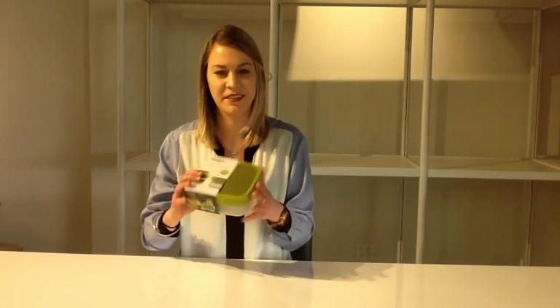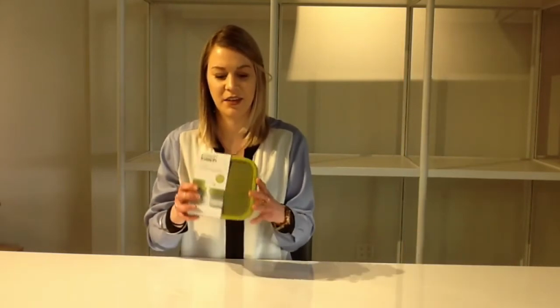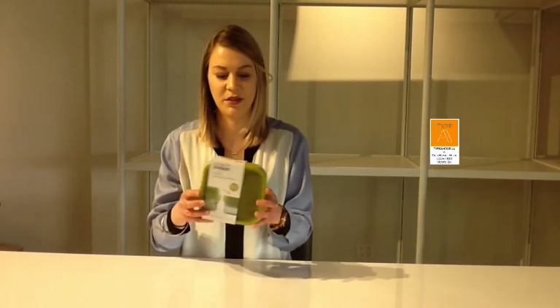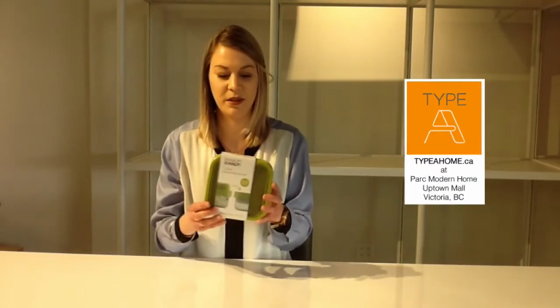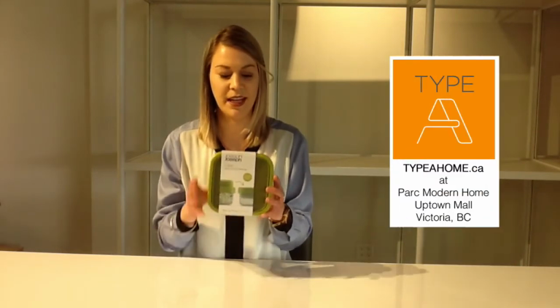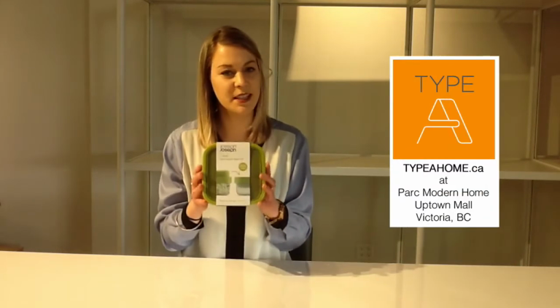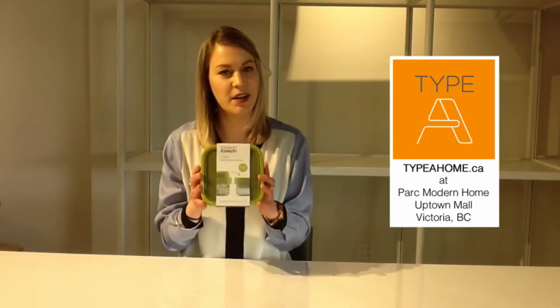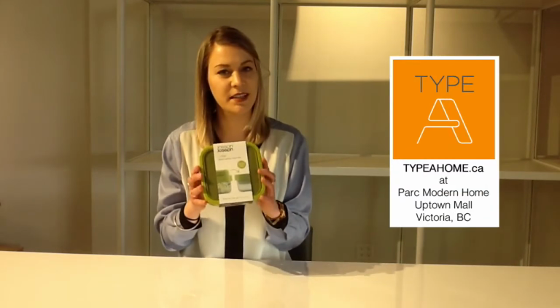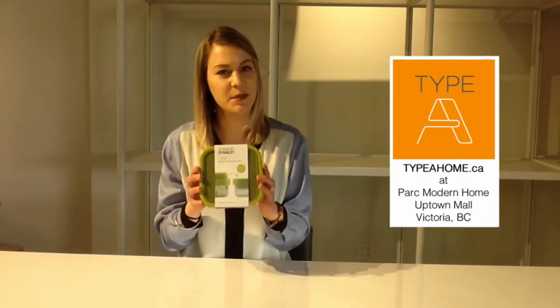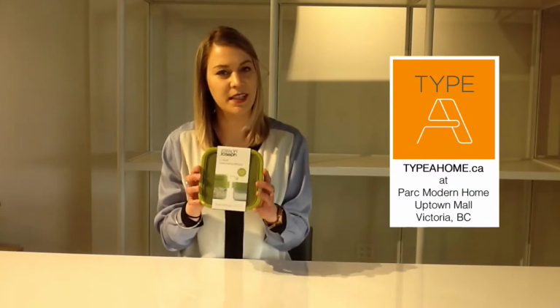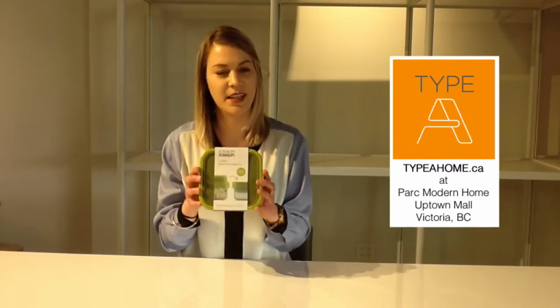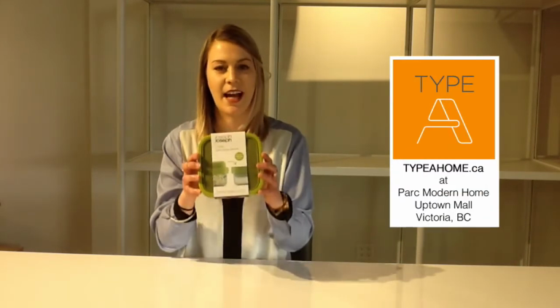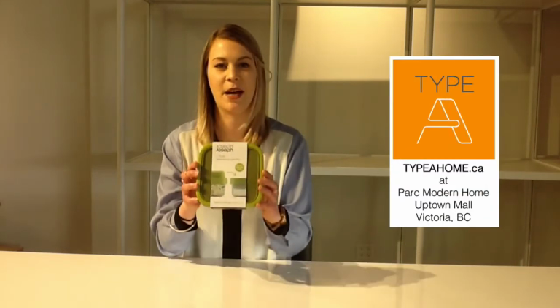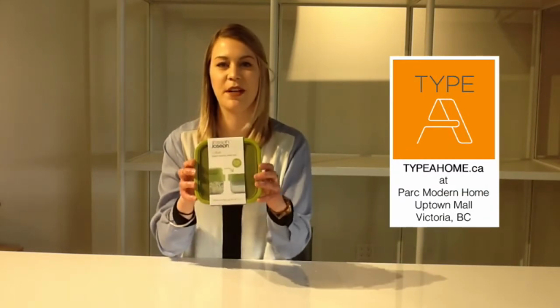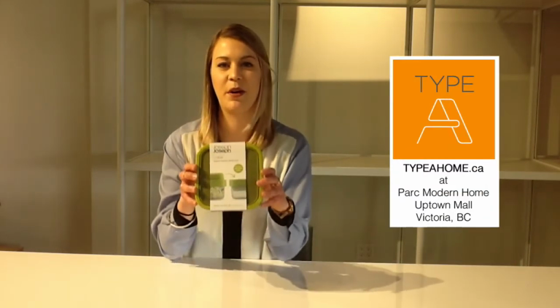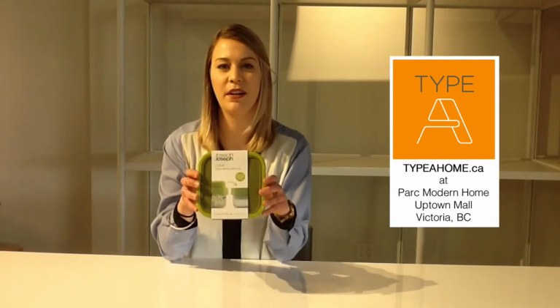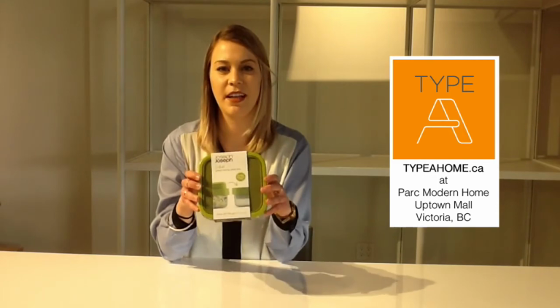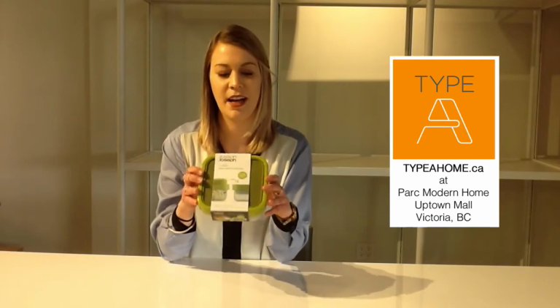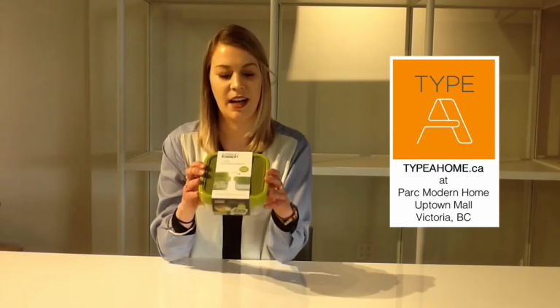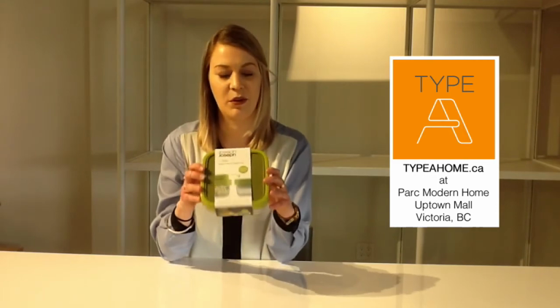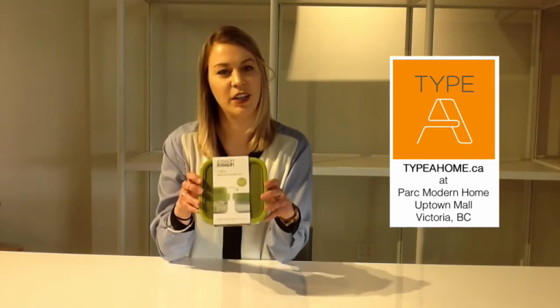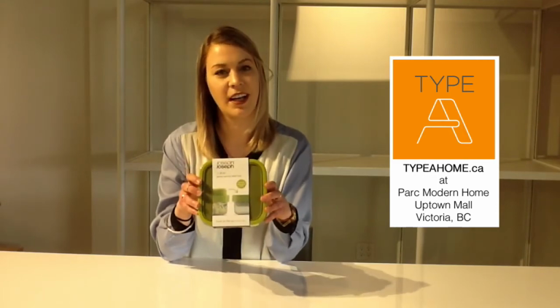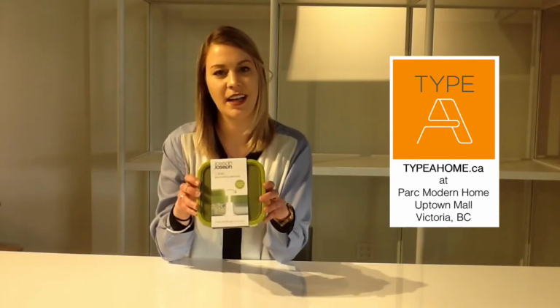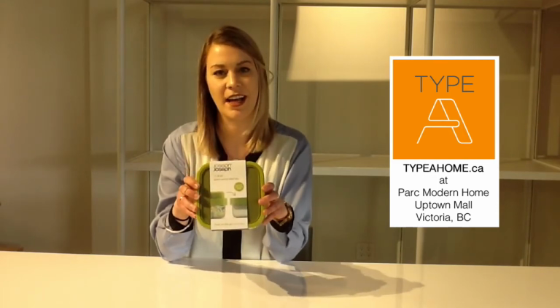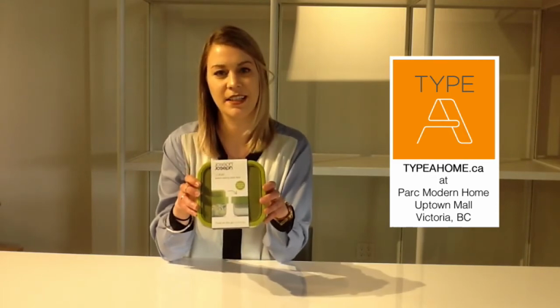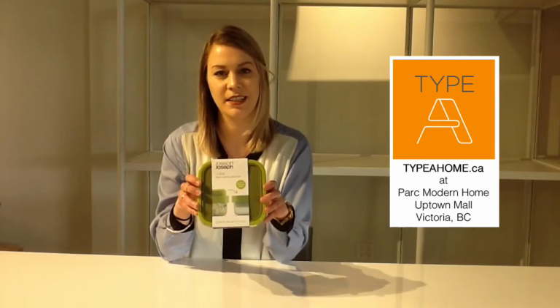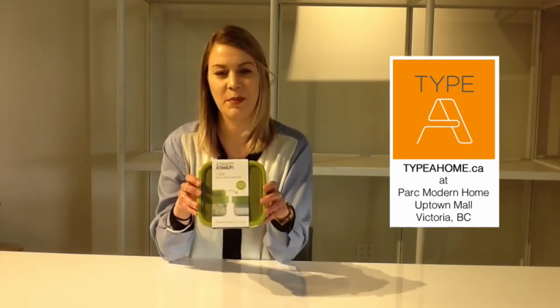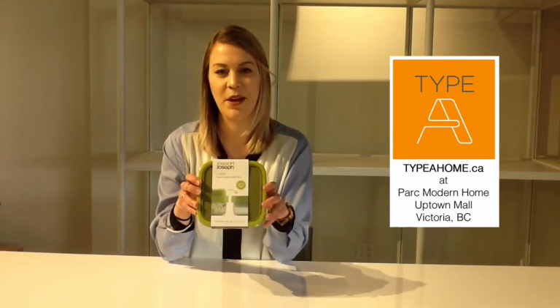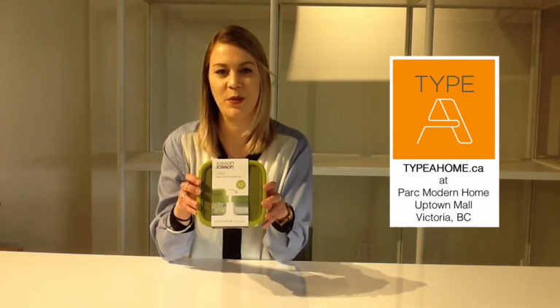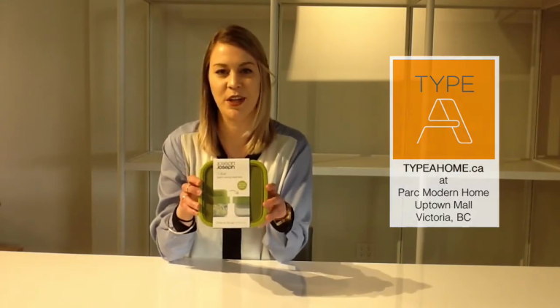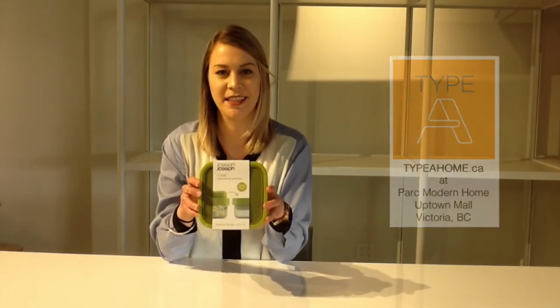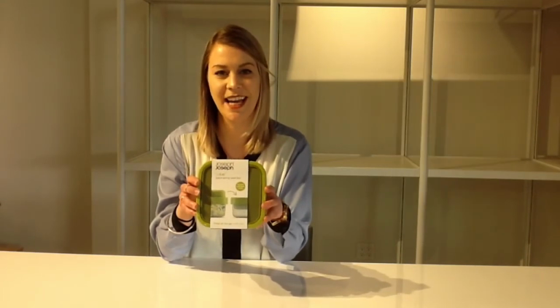If you like this product, come see us at Uptown Mall or online at typeahome.ca.